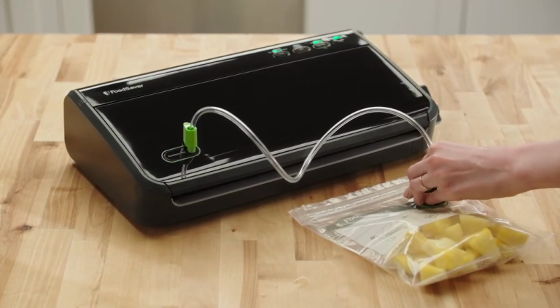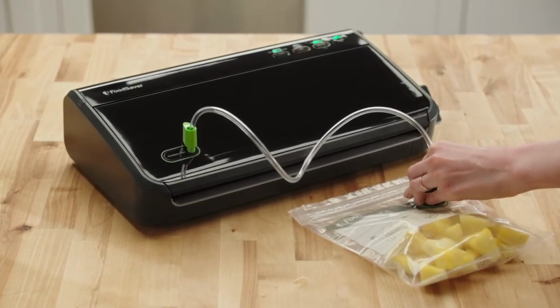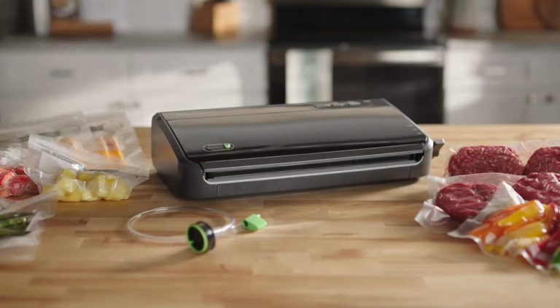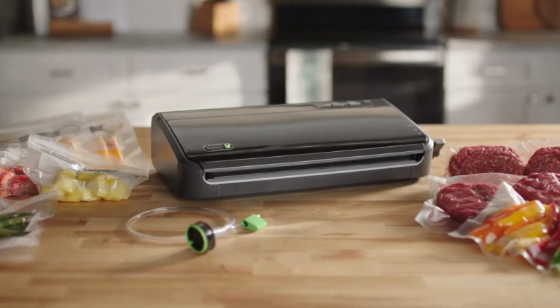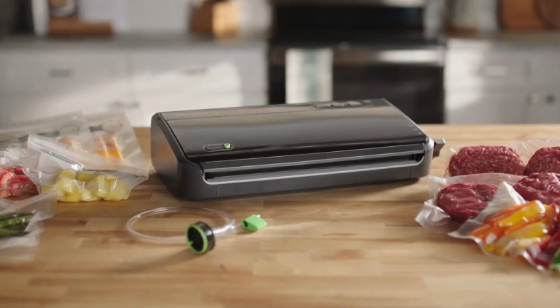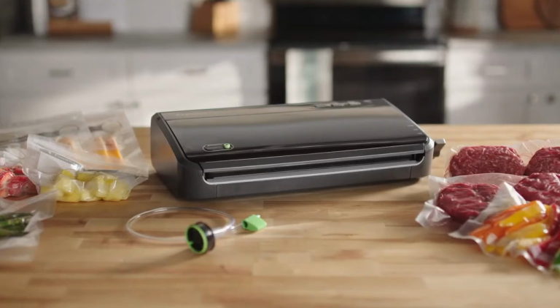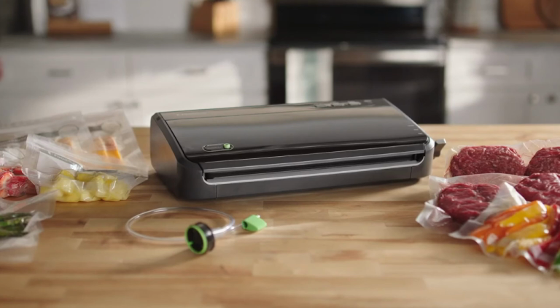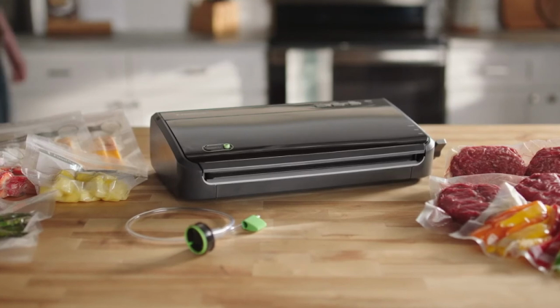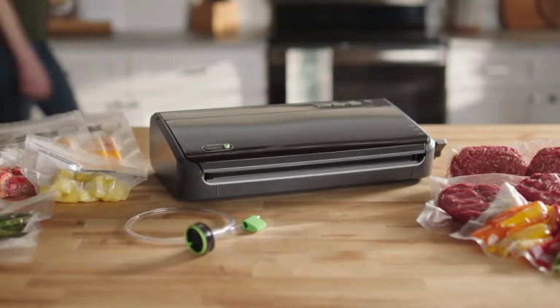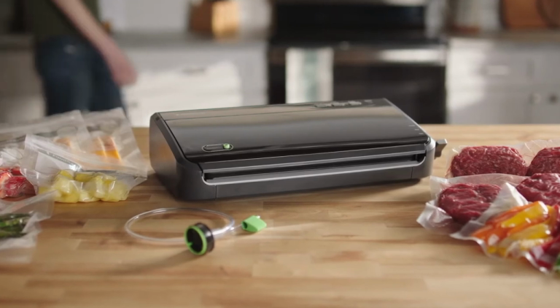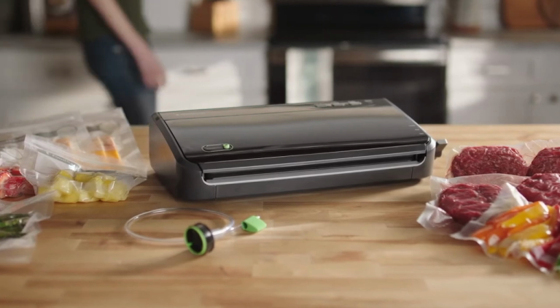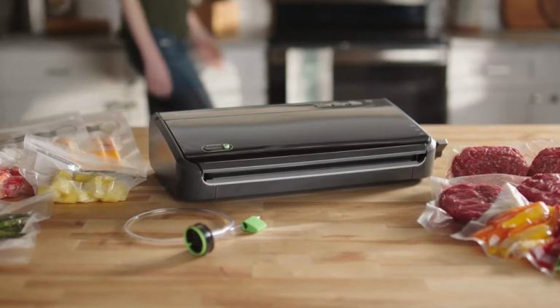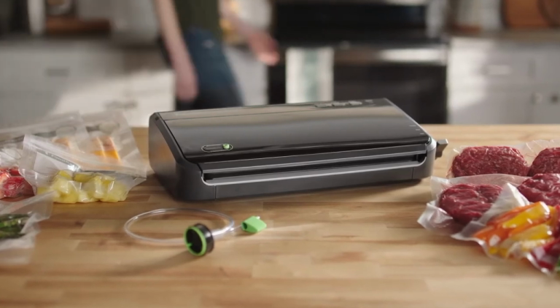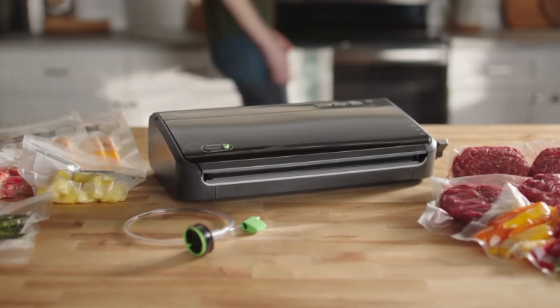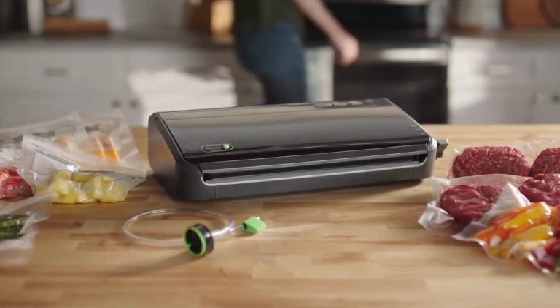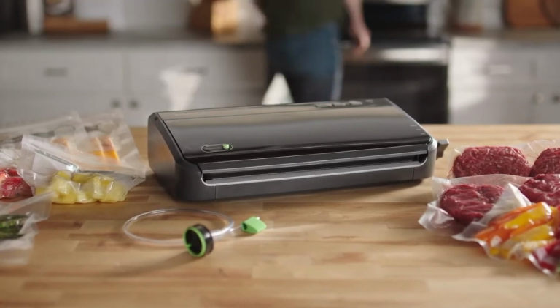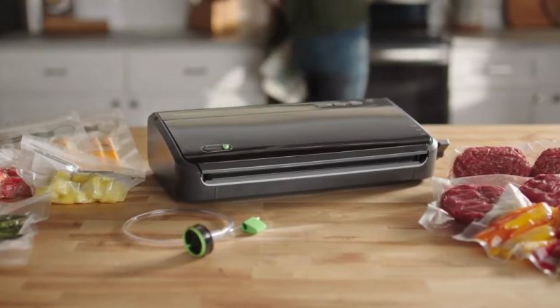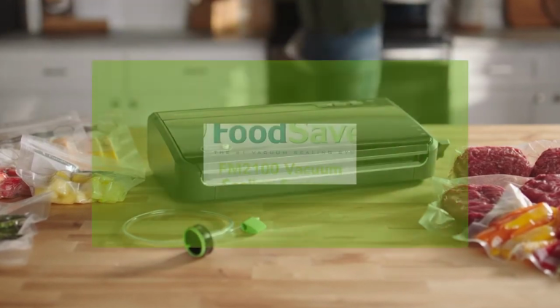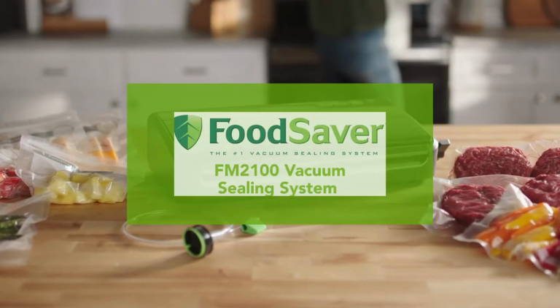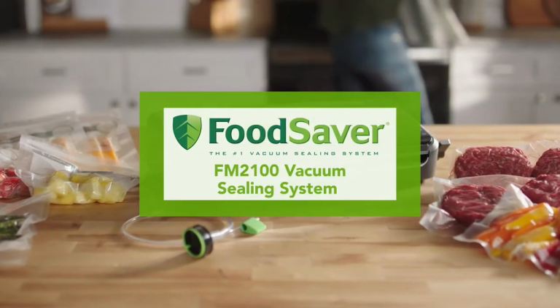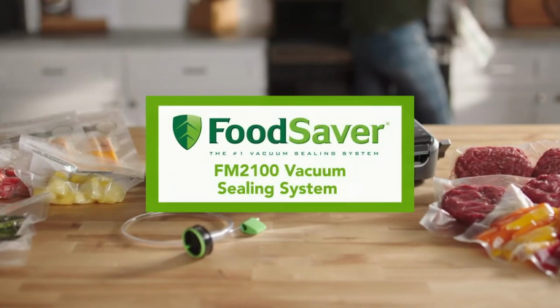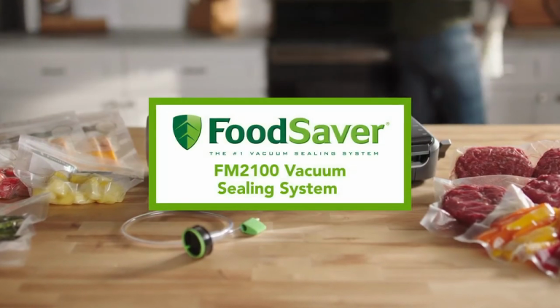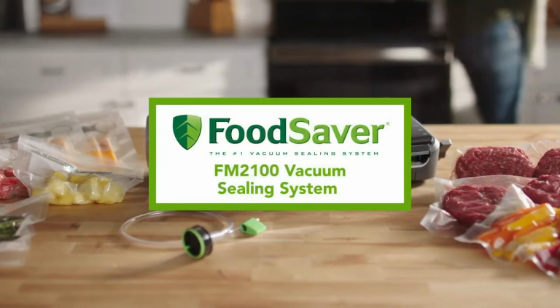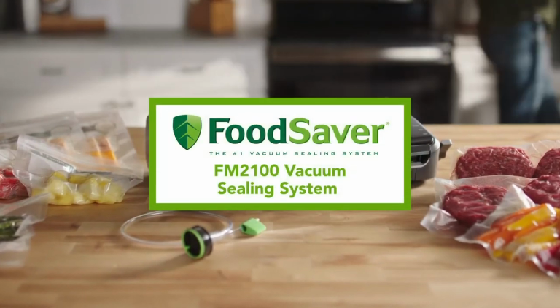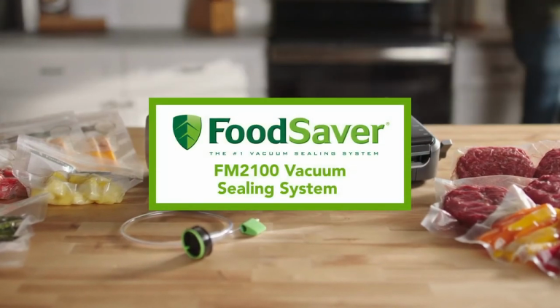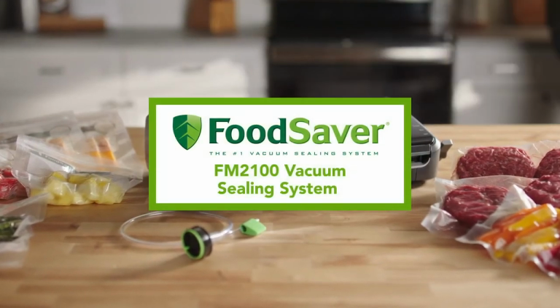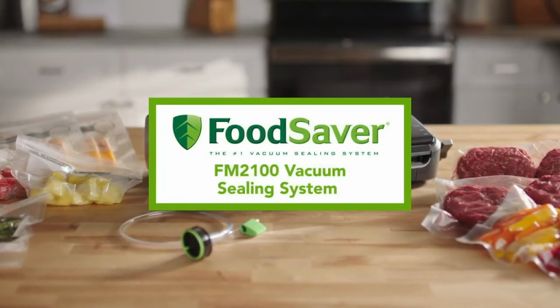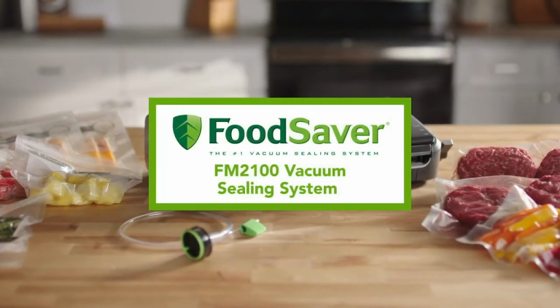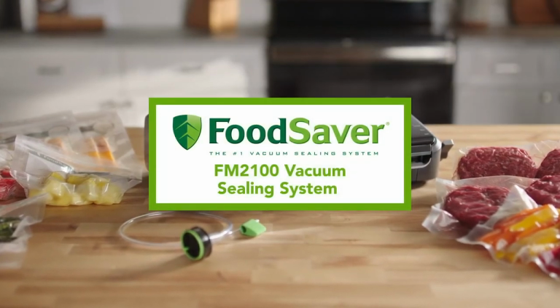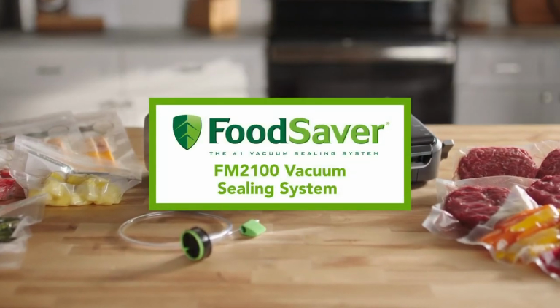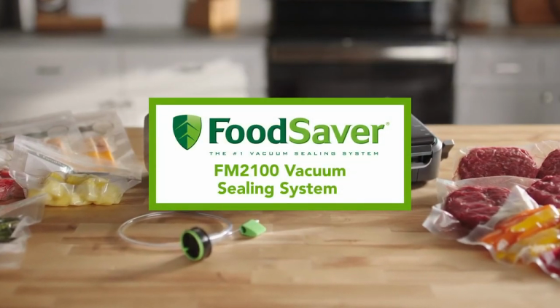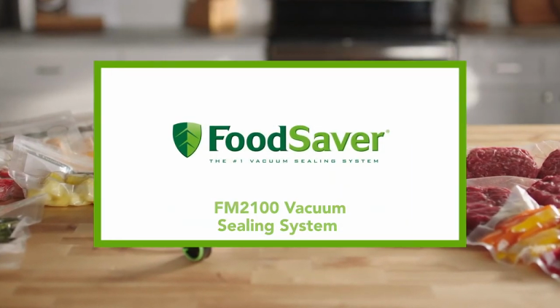Keep food fresh up to five times longer with the Food Saver FM 2100 vacuum sealing system.